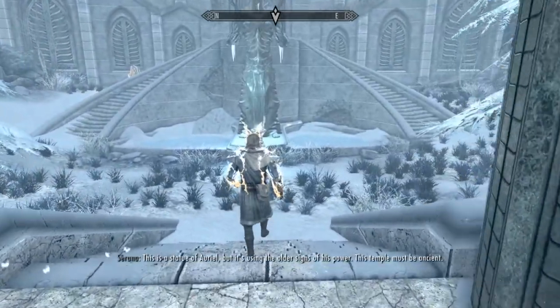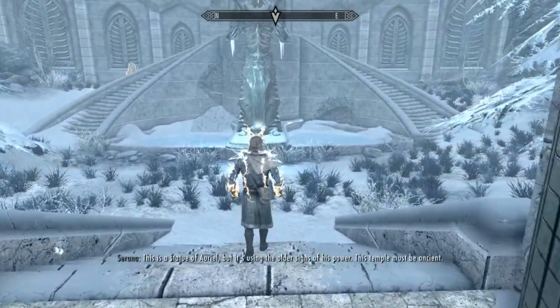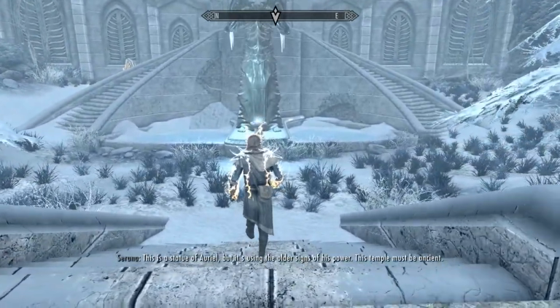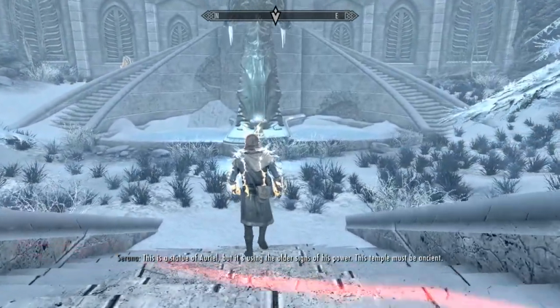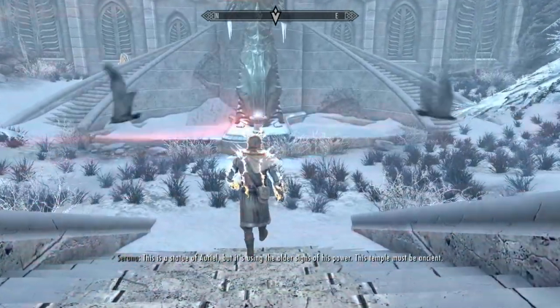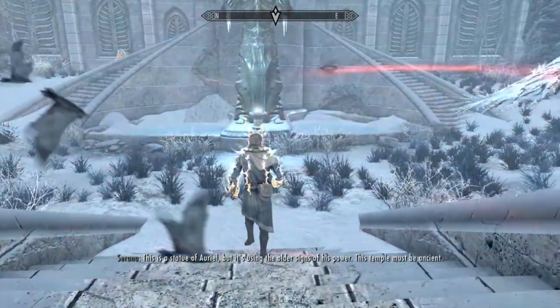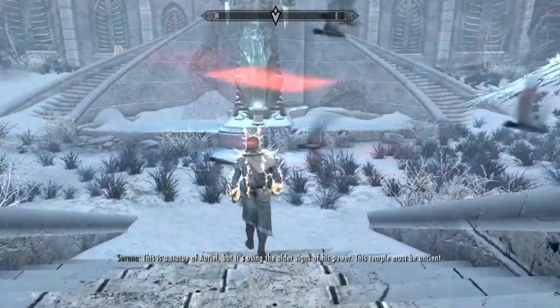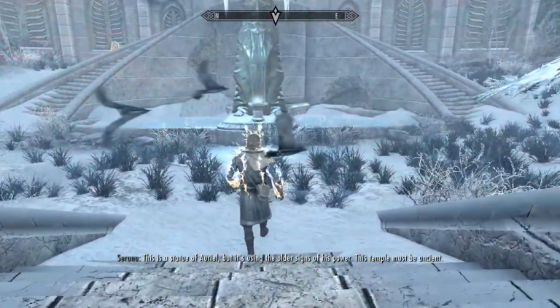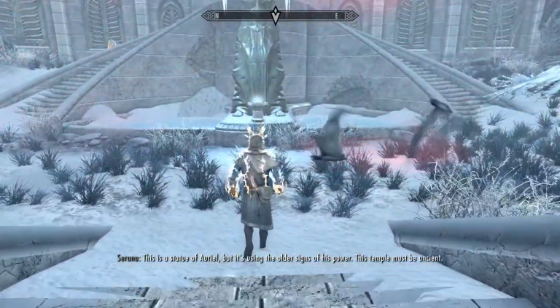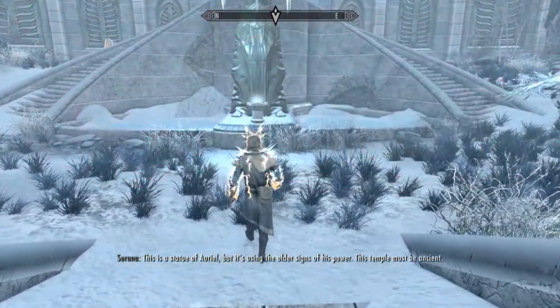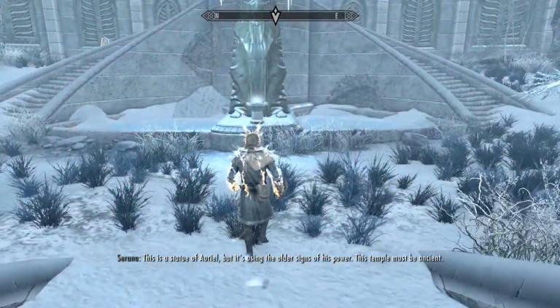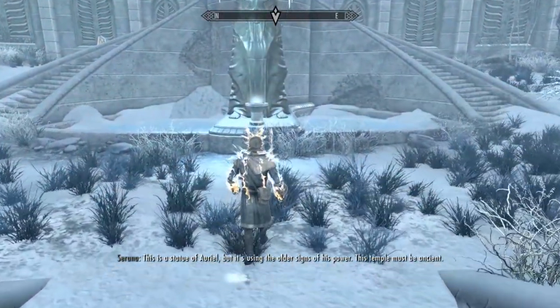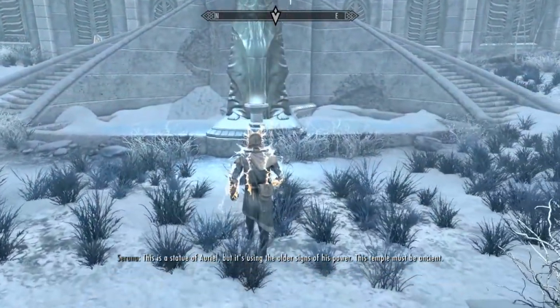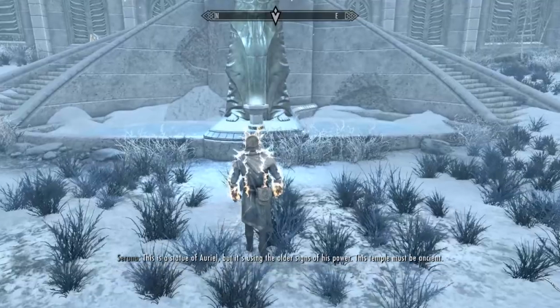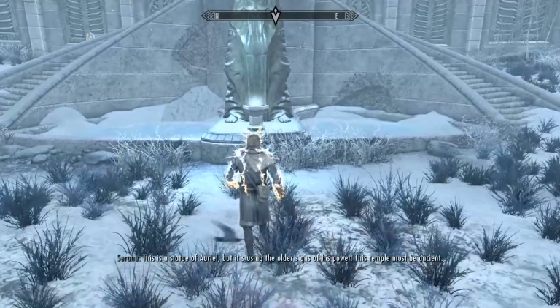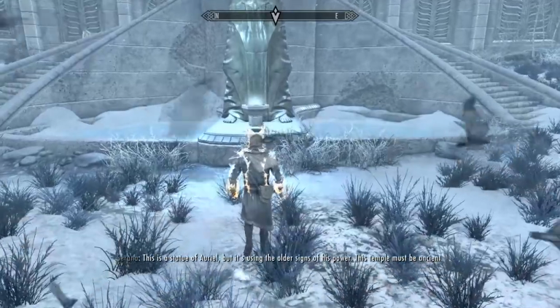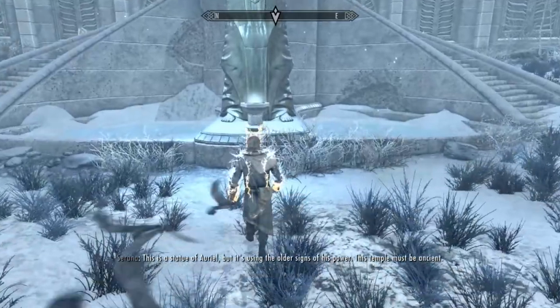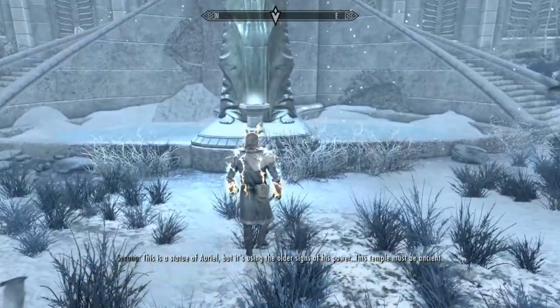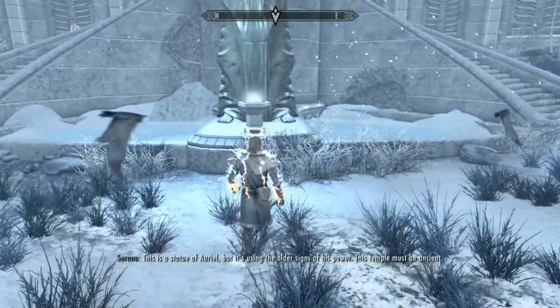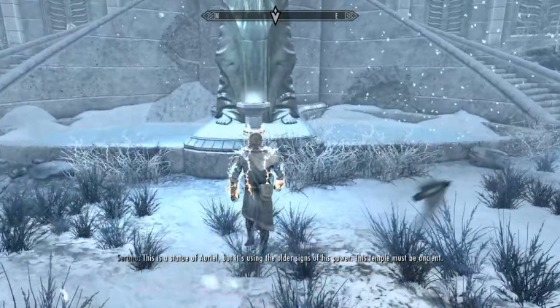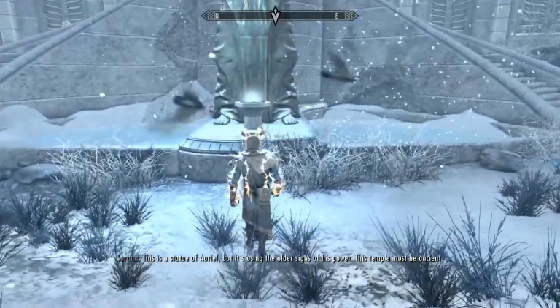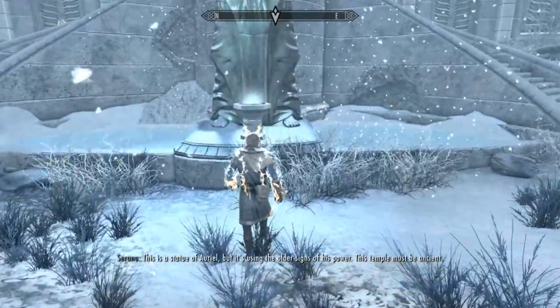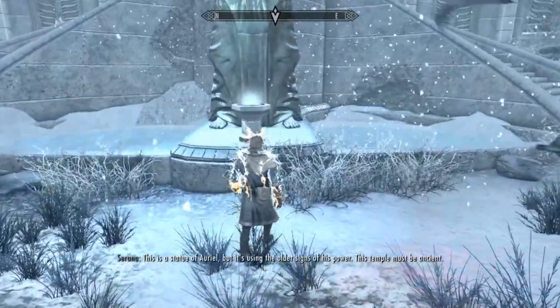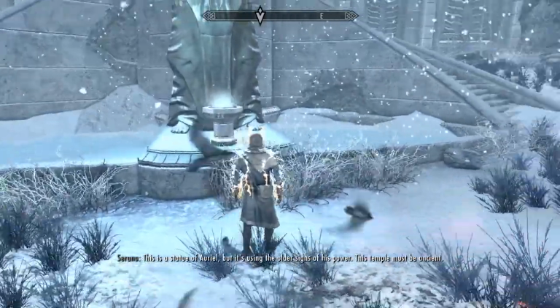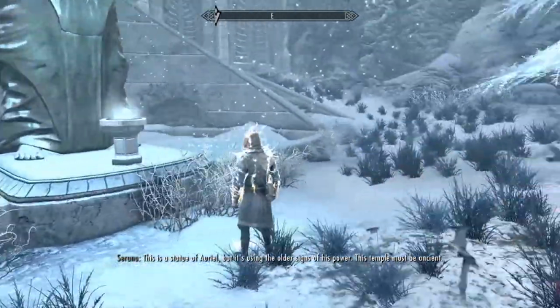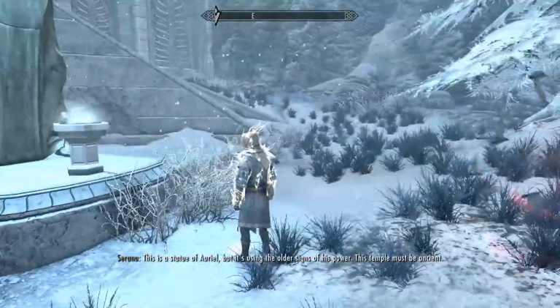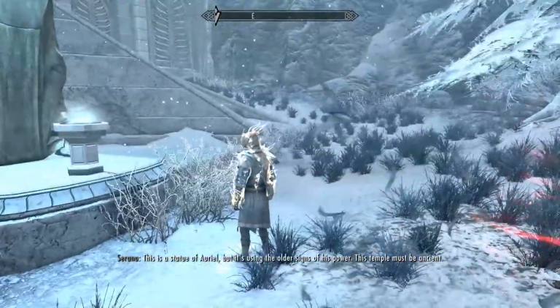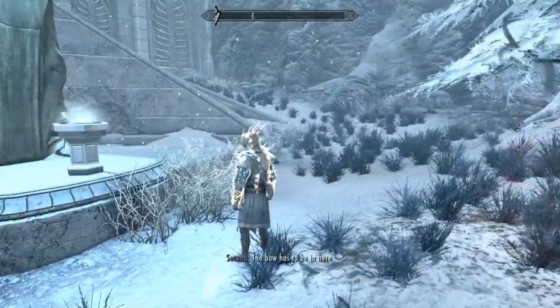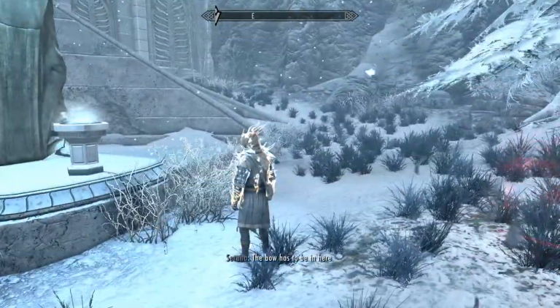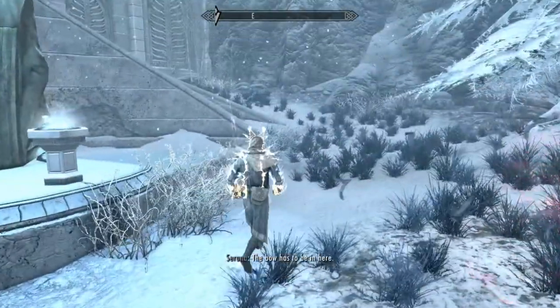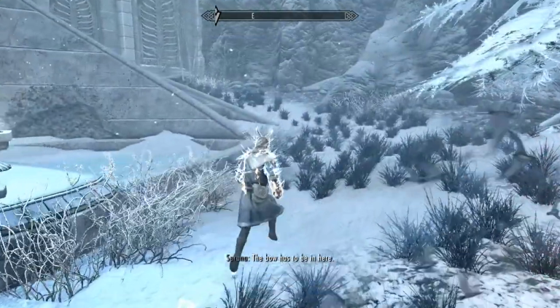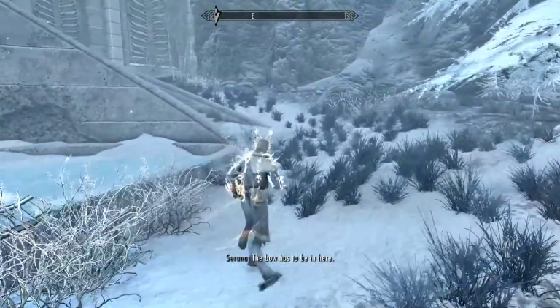This is a statue of Orion. It's using the older side to use power. This temple is more magic — it all has to be.